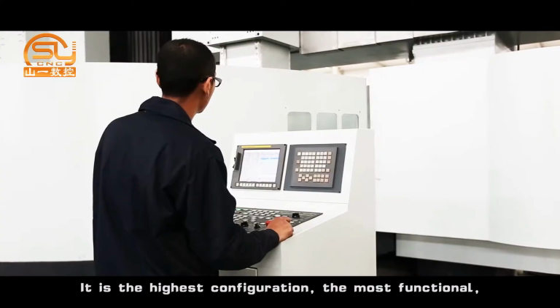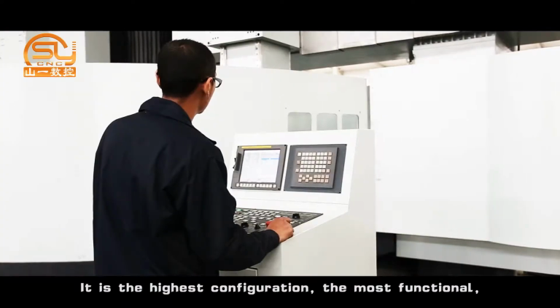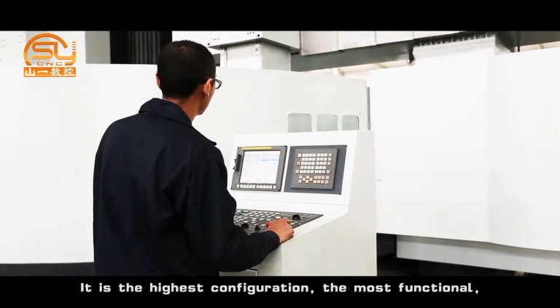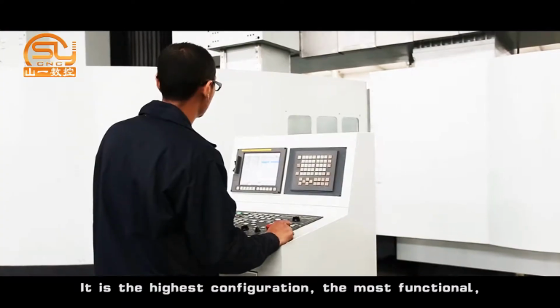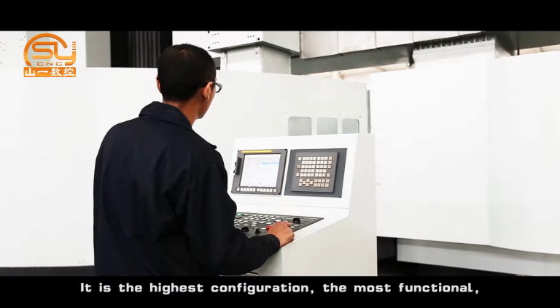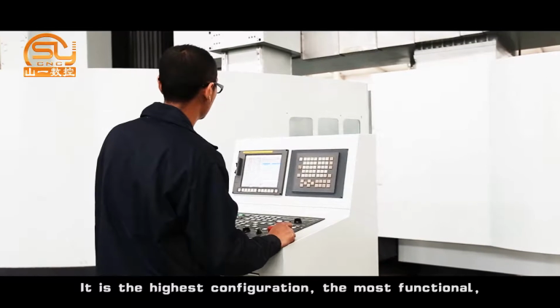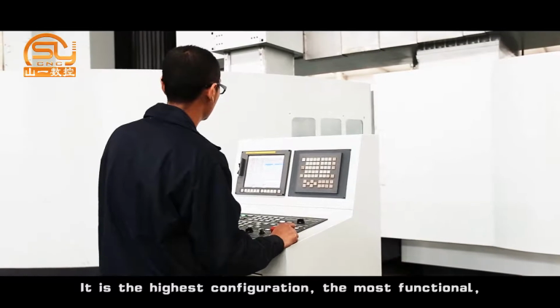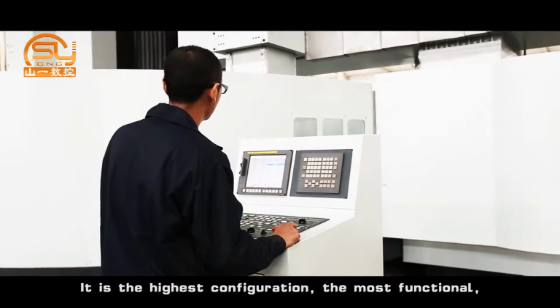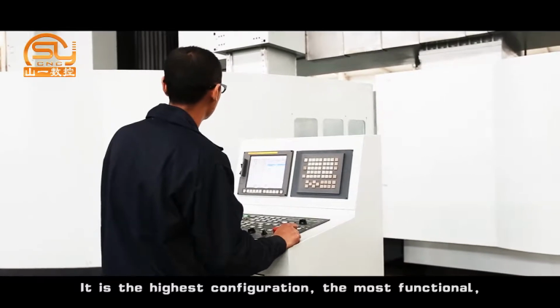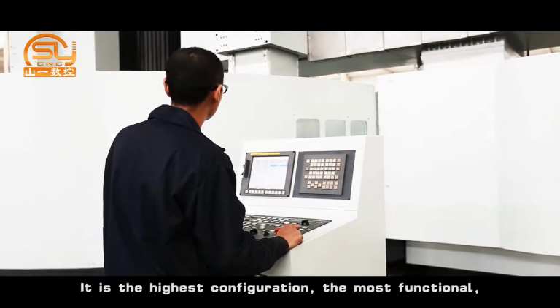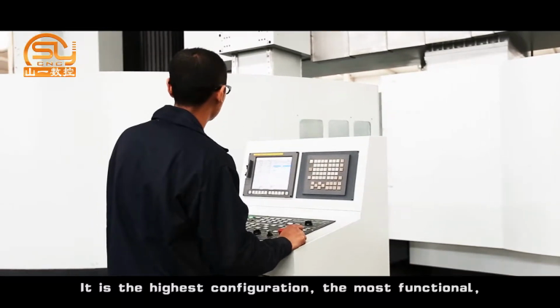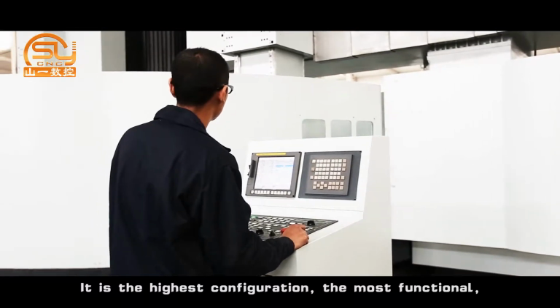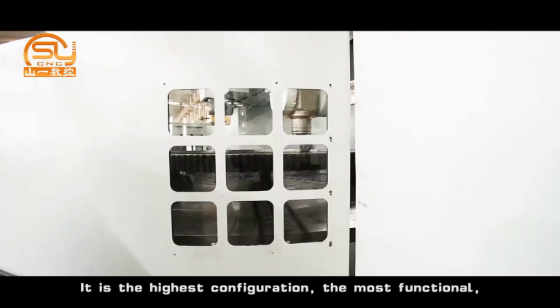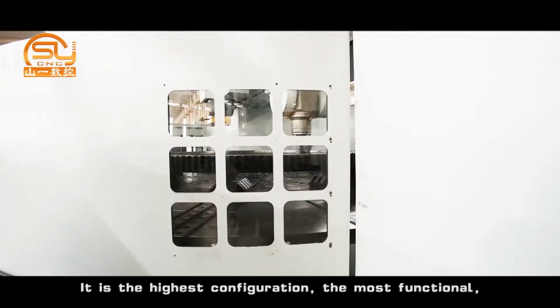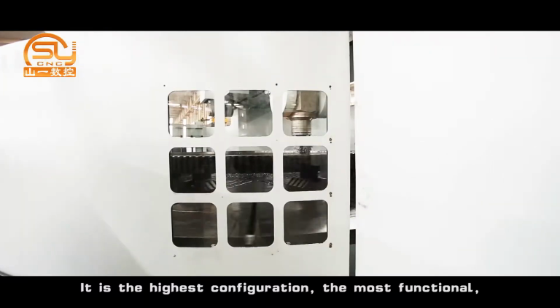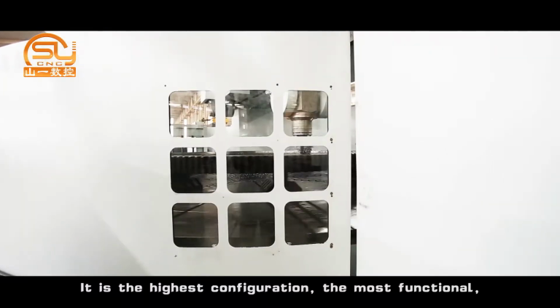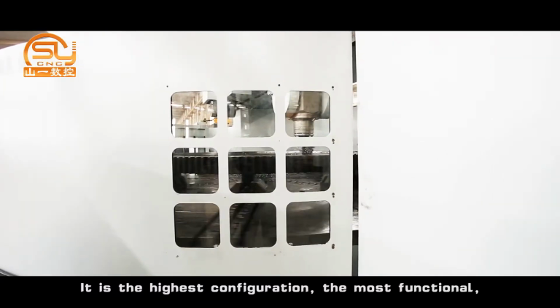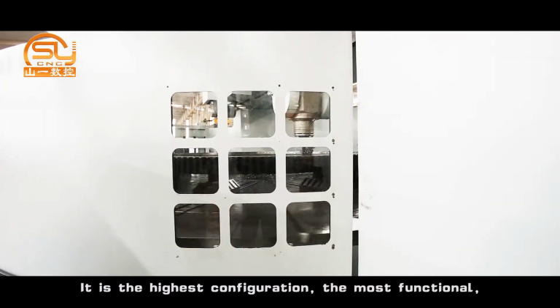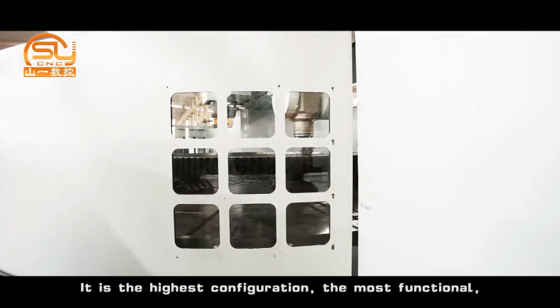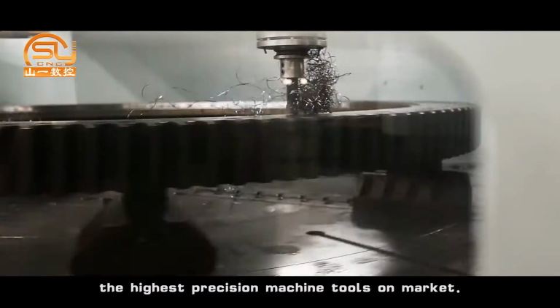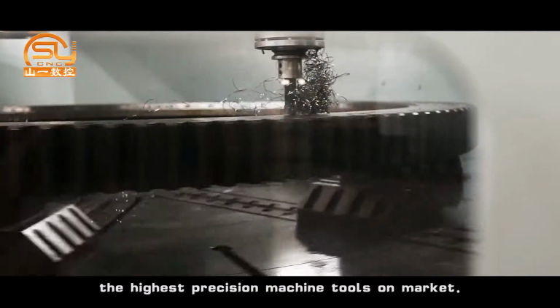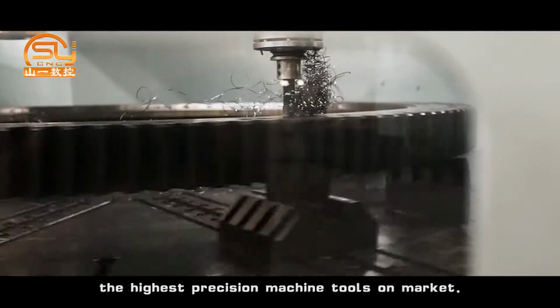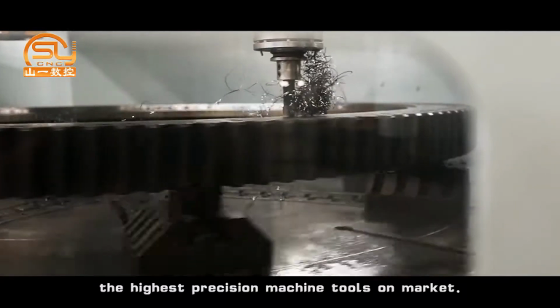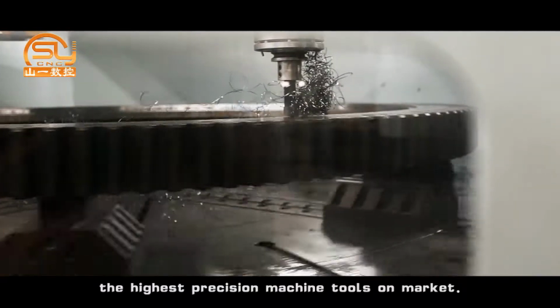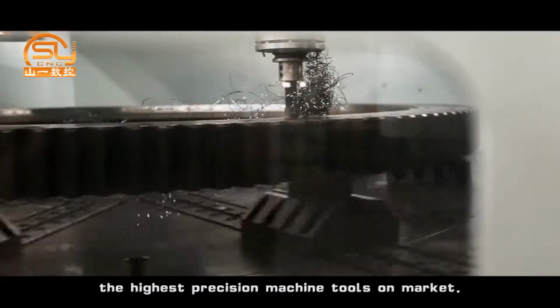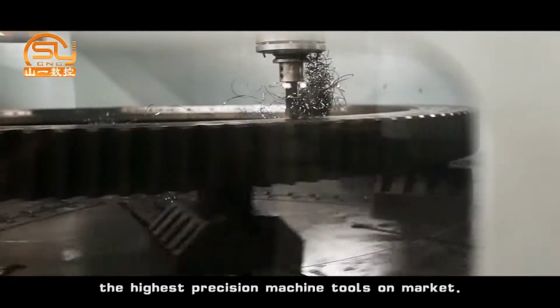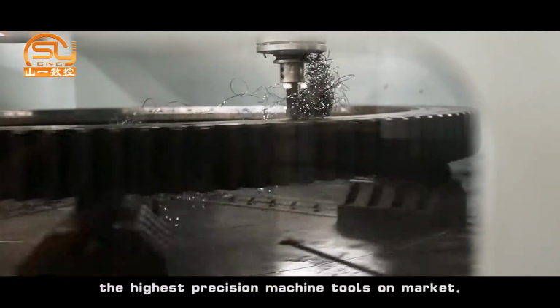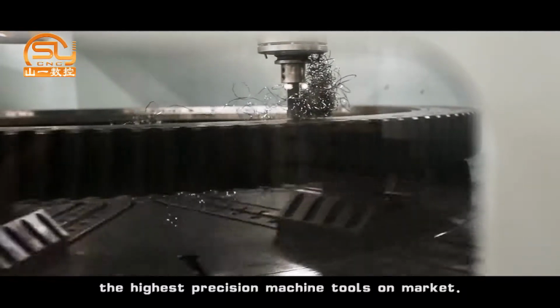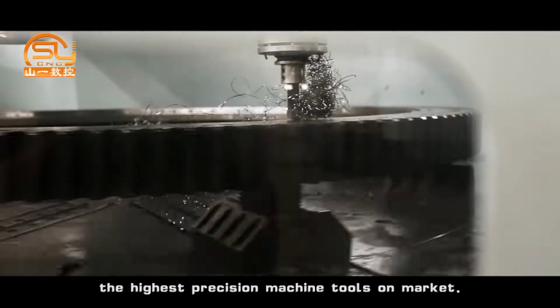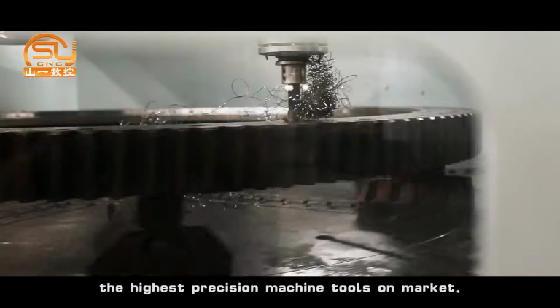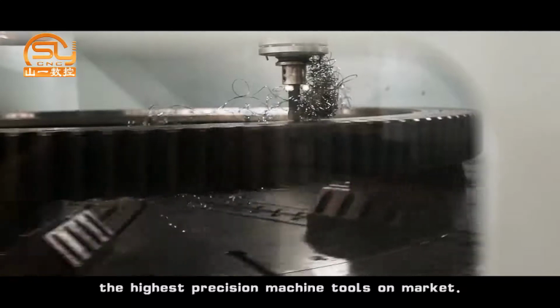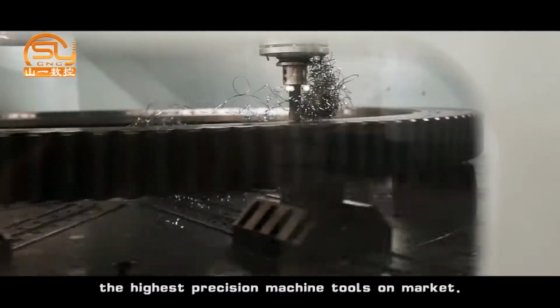It is the highest configuration, the most functional, and the highest precision machine tool on the market.